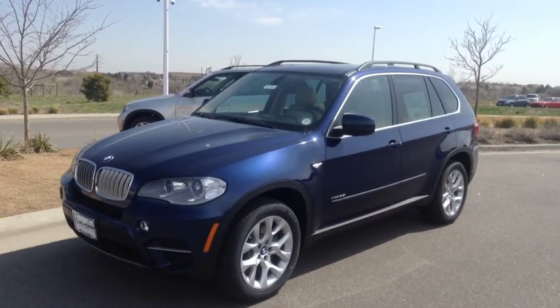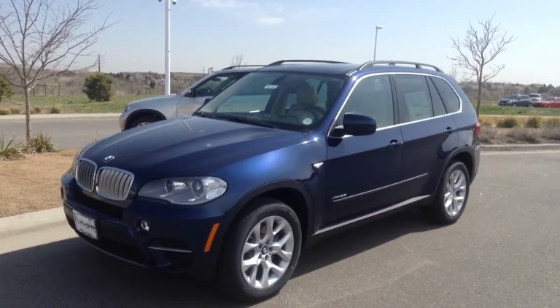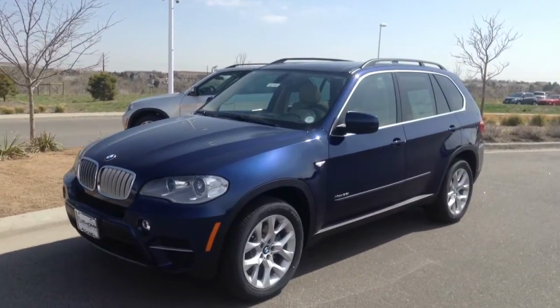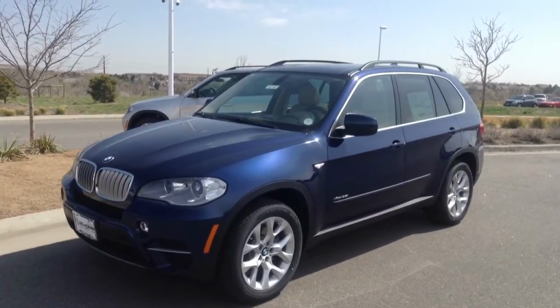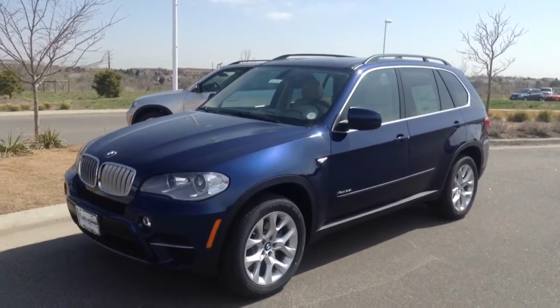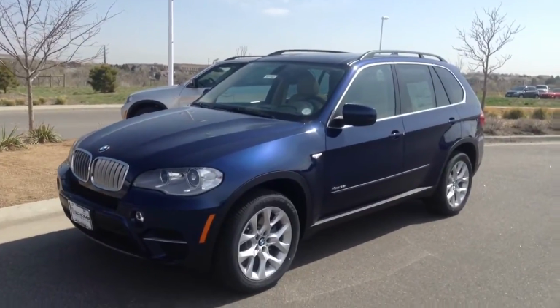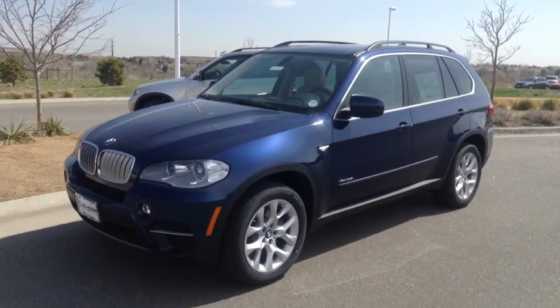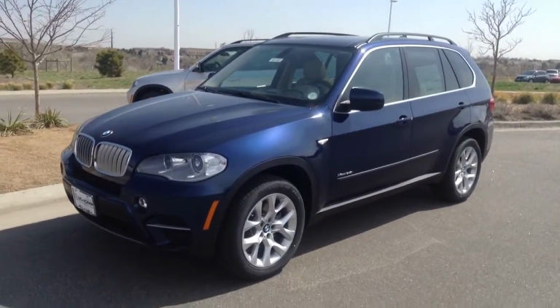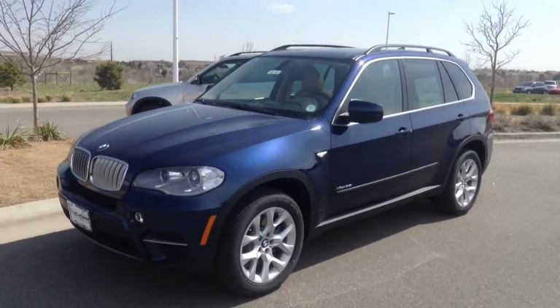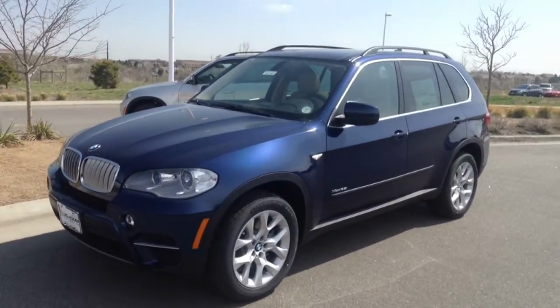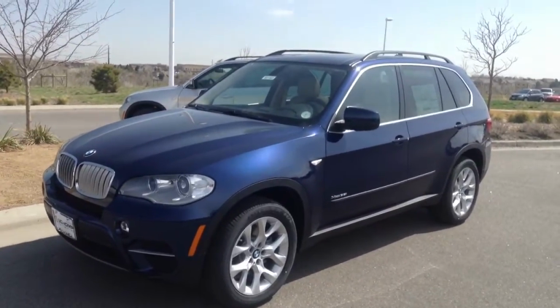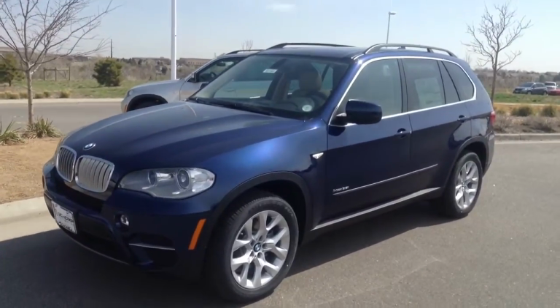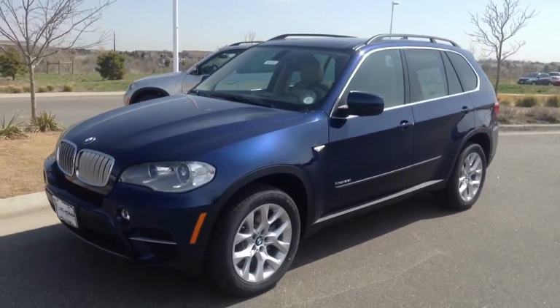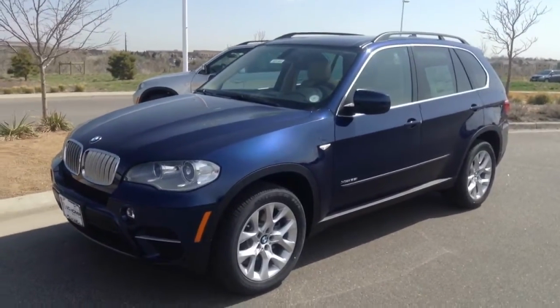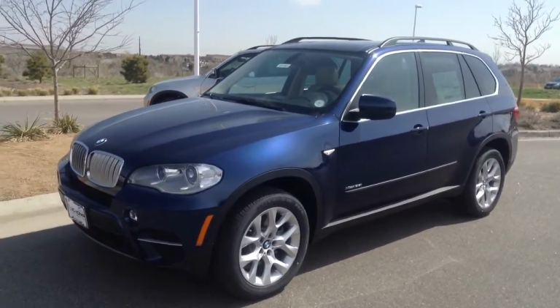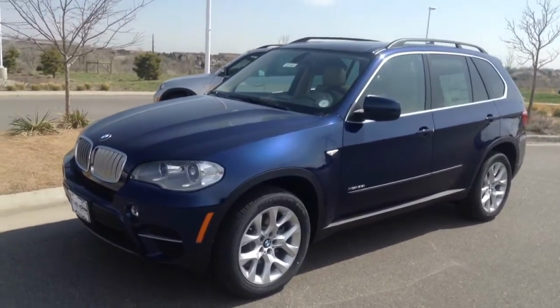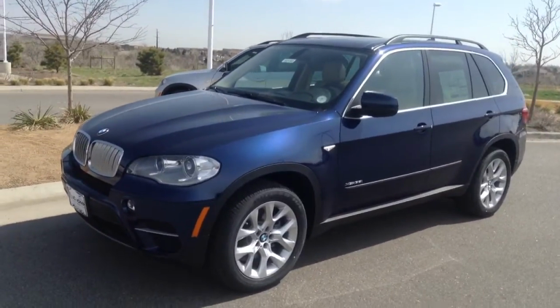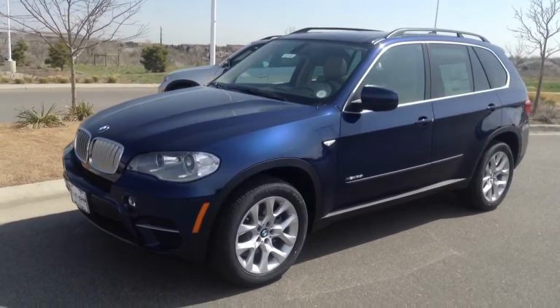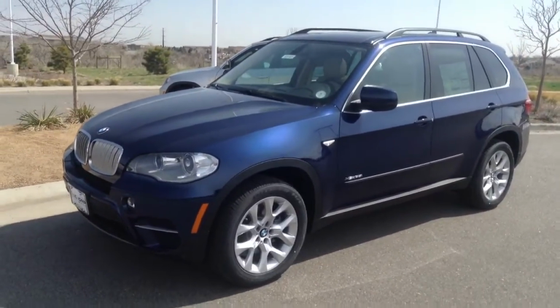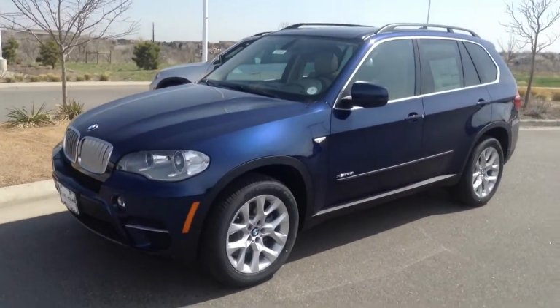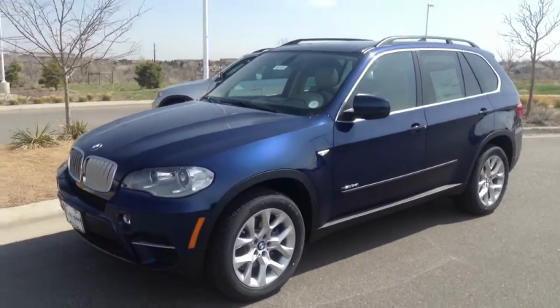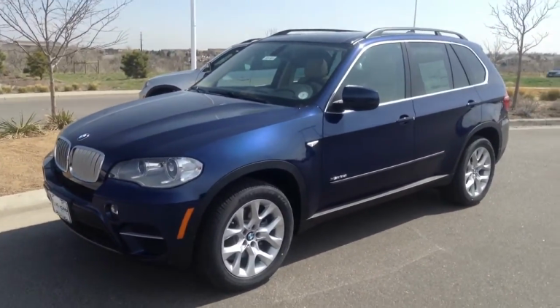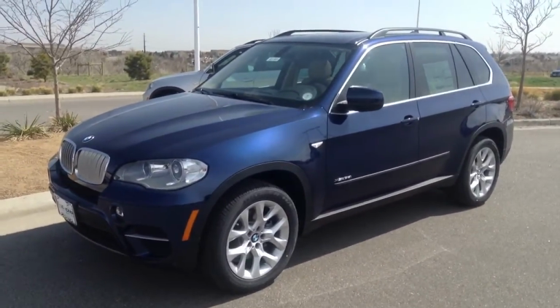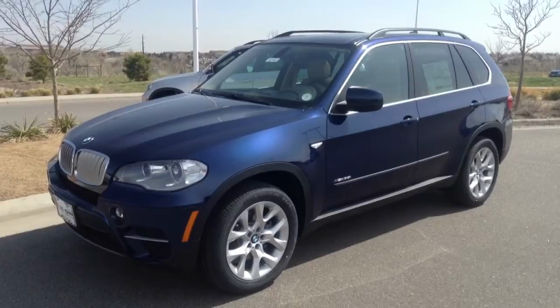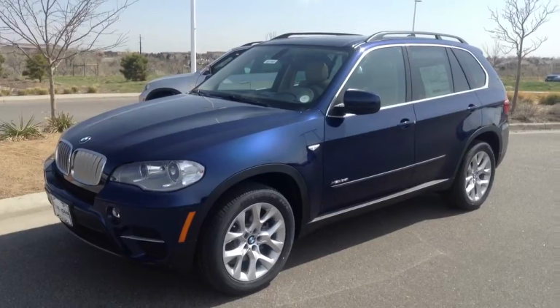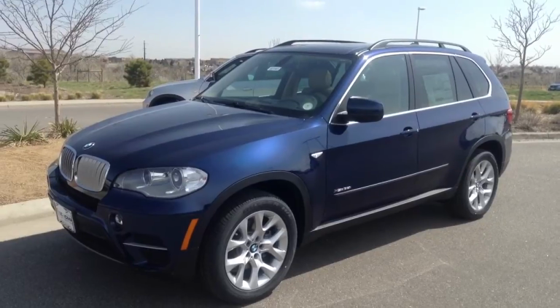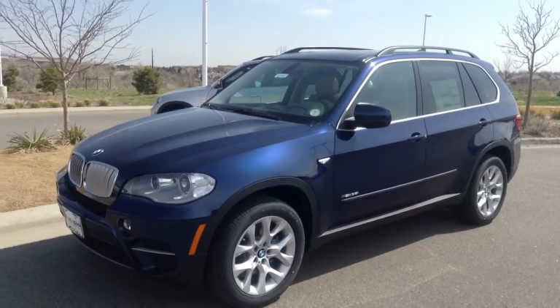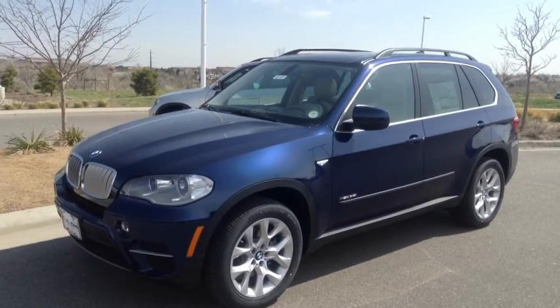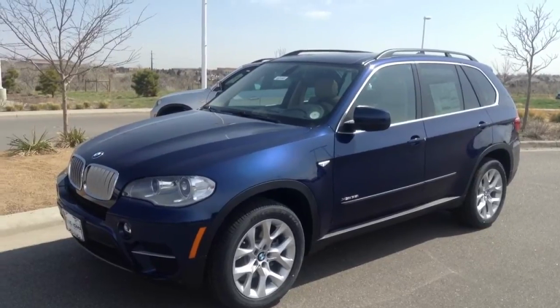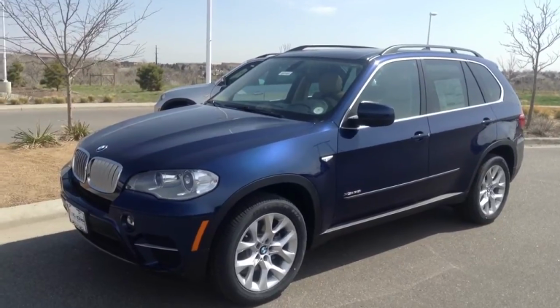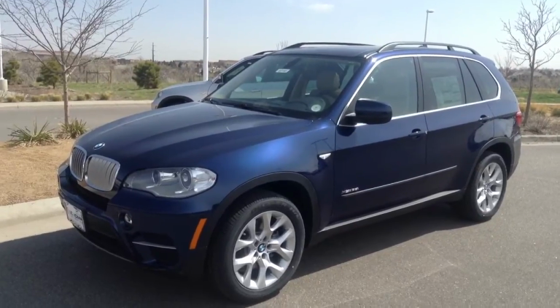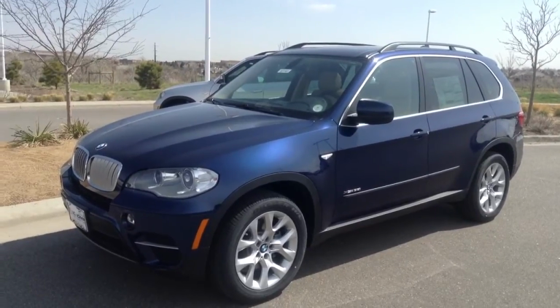Hi Kelly, Jeff Tucker here at Chump BMW. I just wanted to send you a quick video of the X5 you've looked at online.